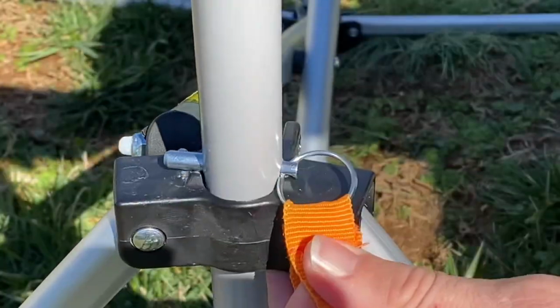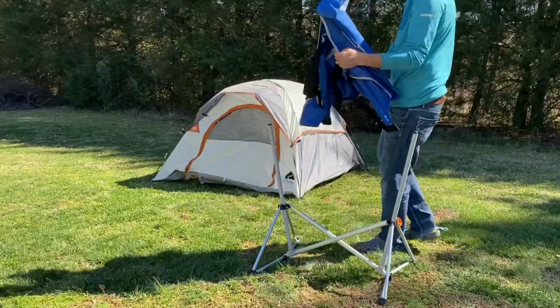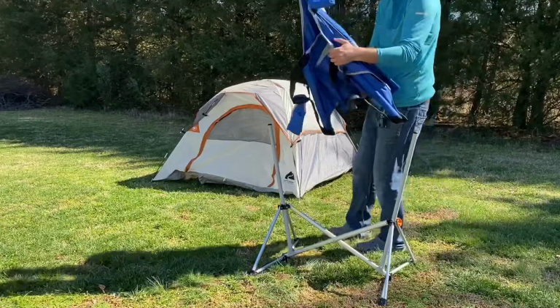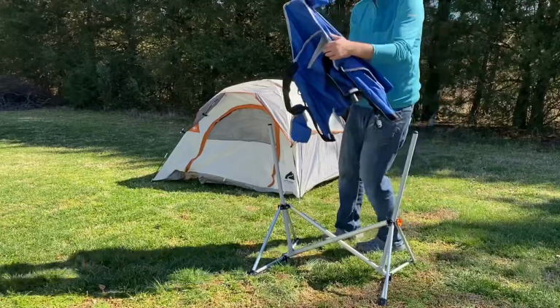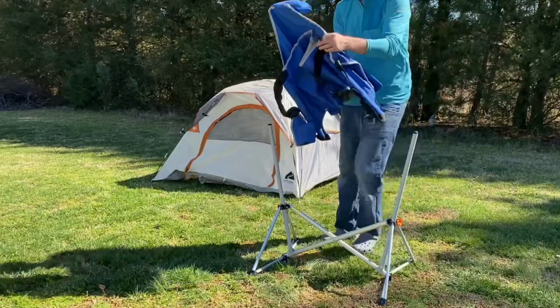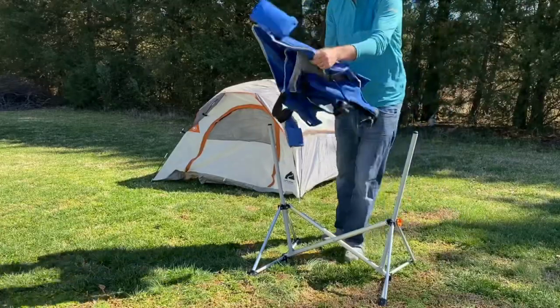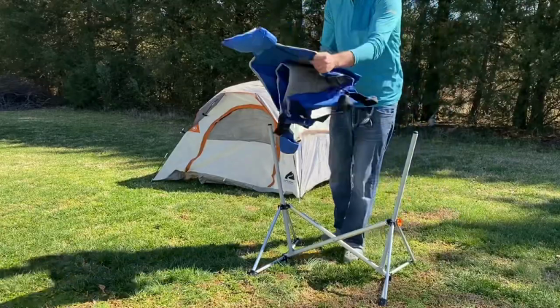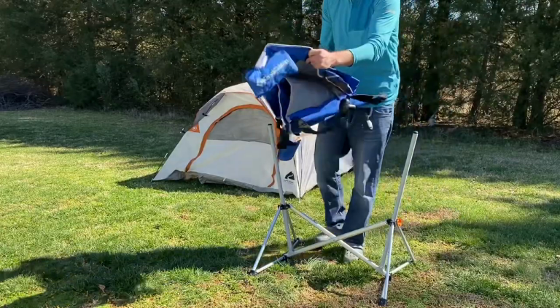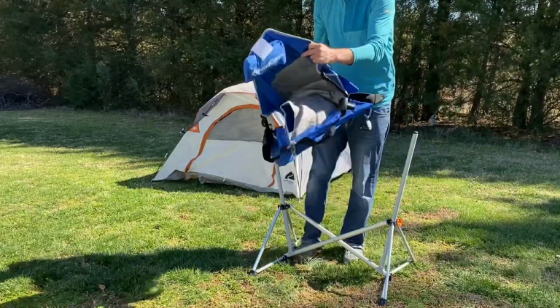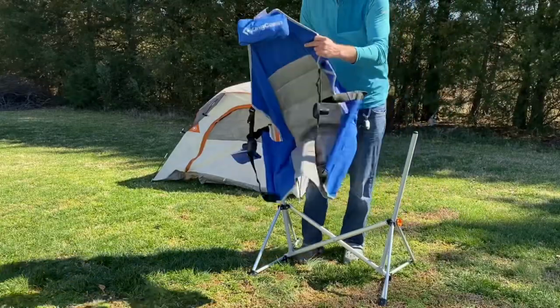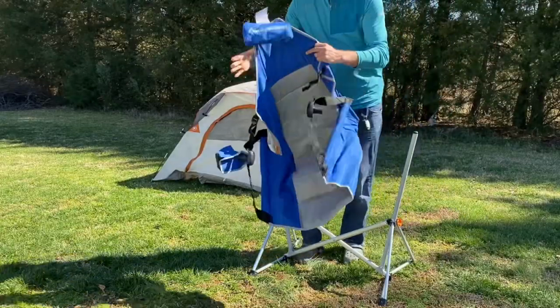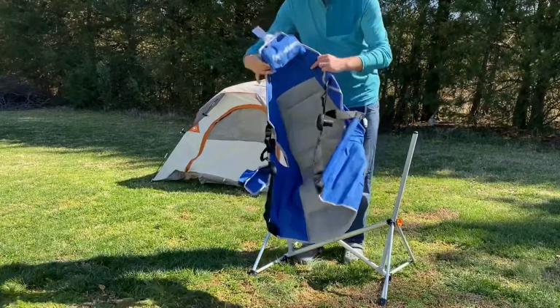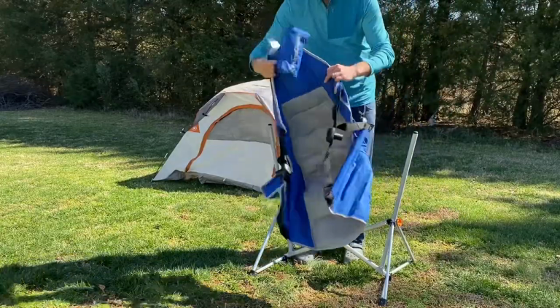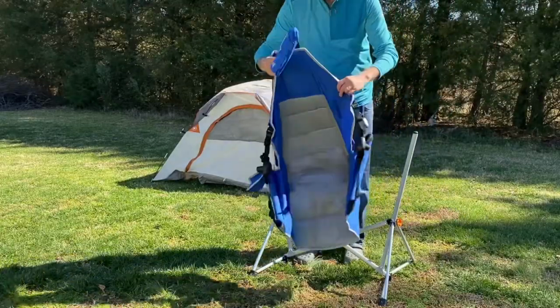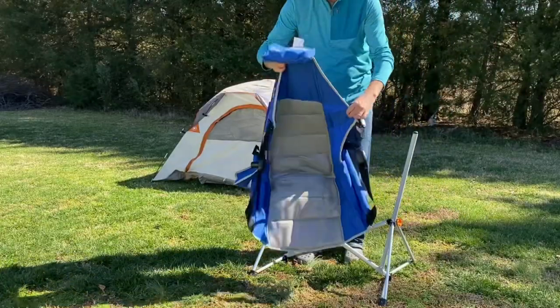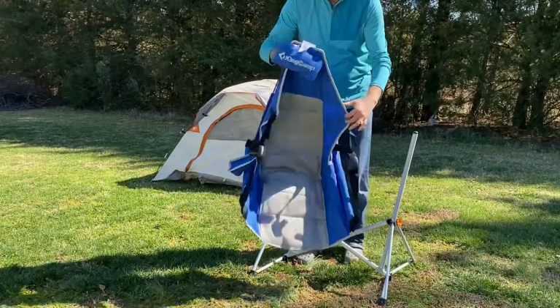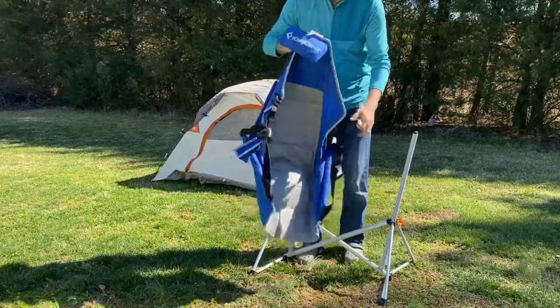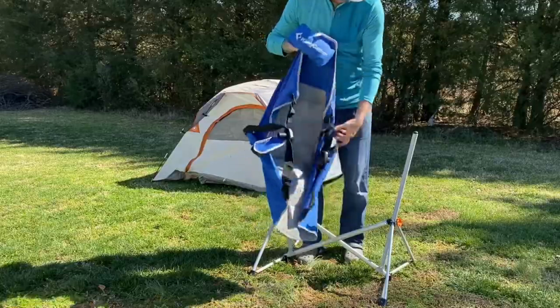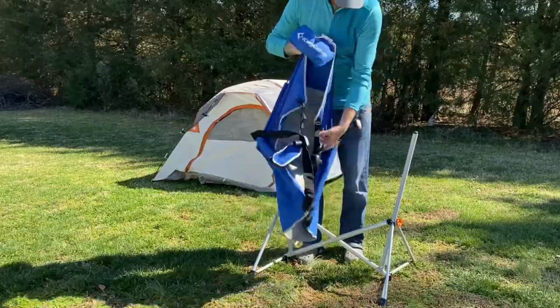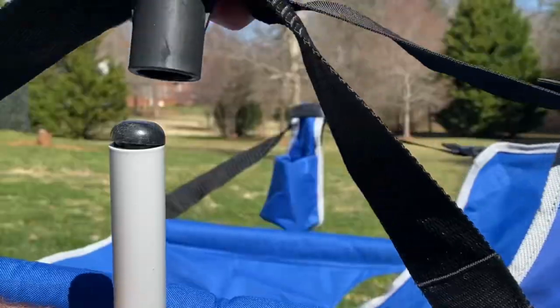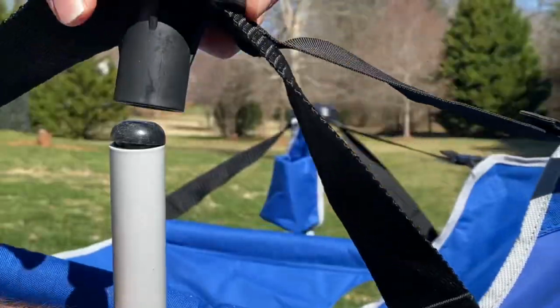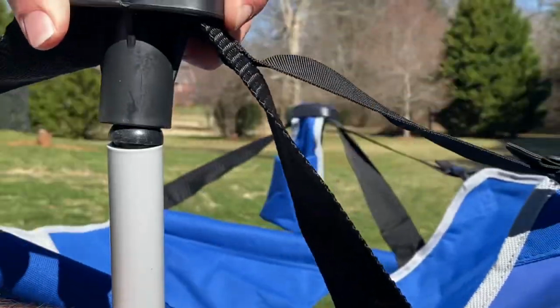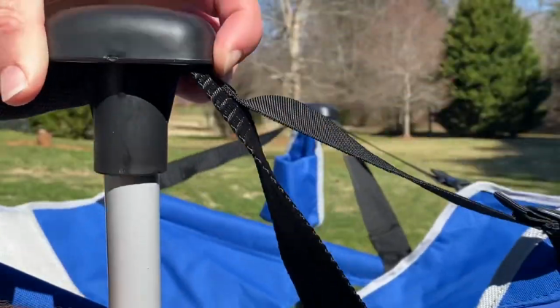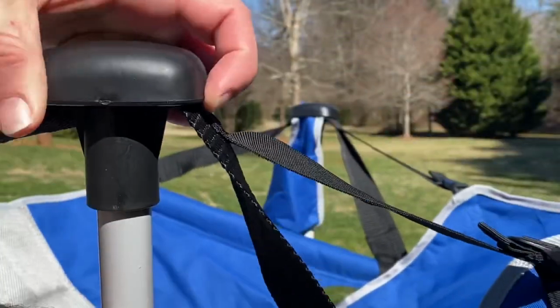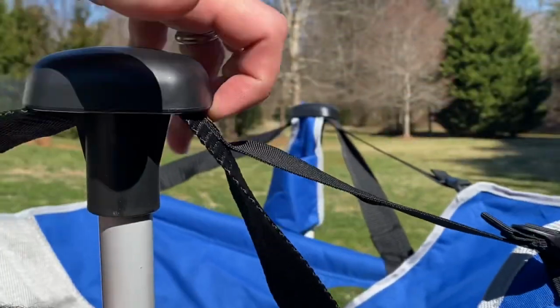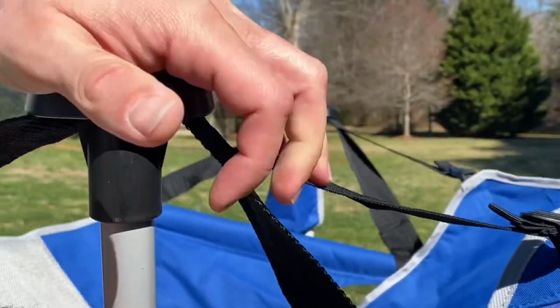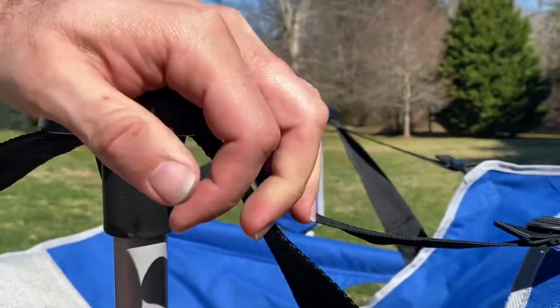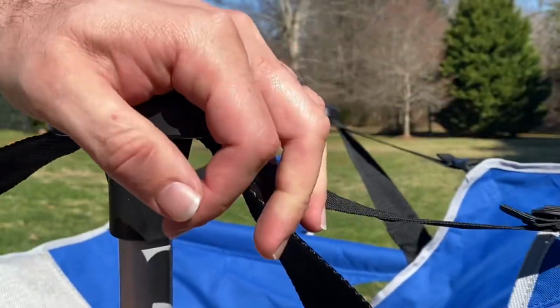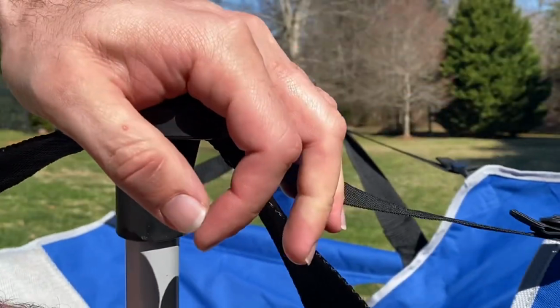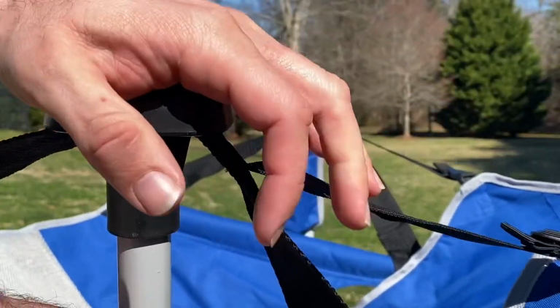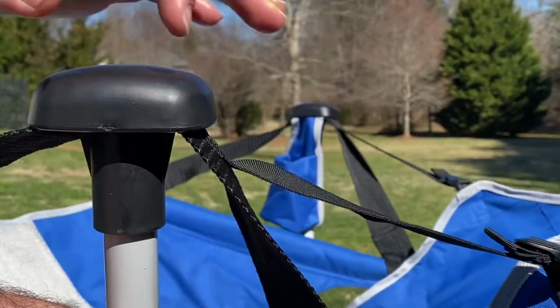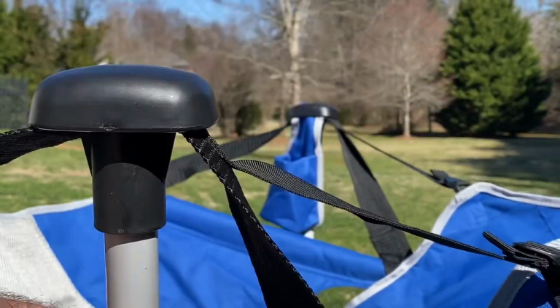Now we're going to take the chair component and simply slide the anchor on top of the pole on either side.